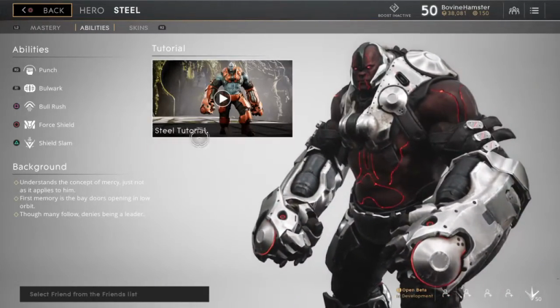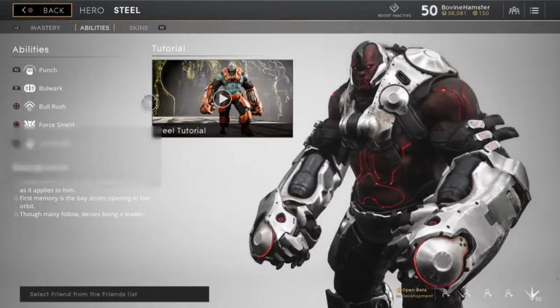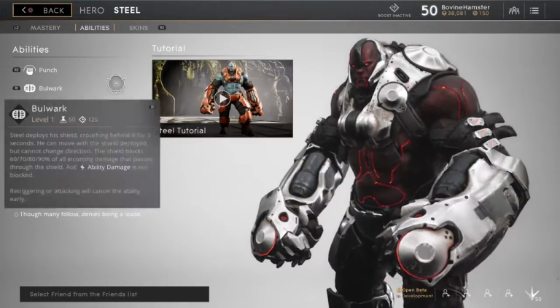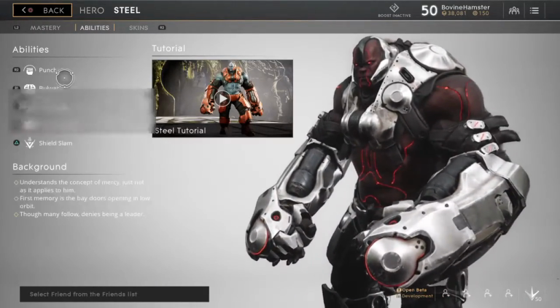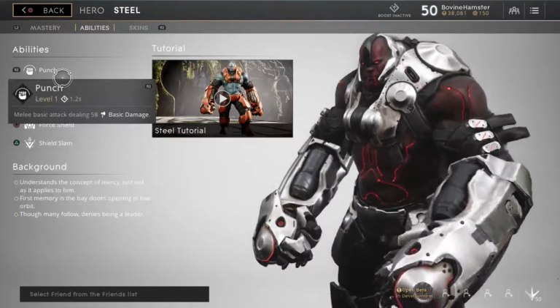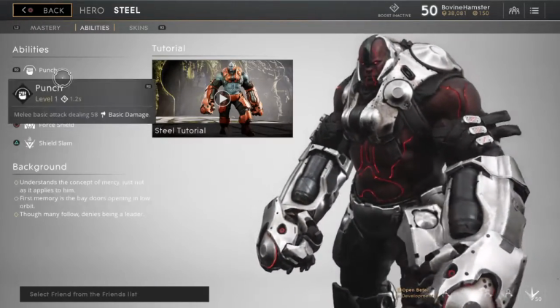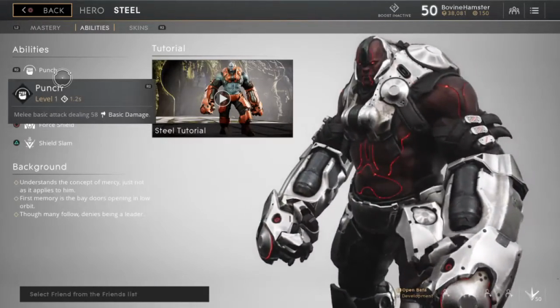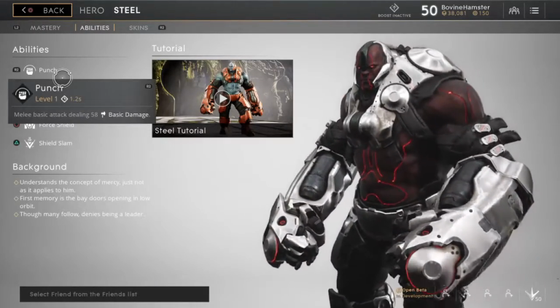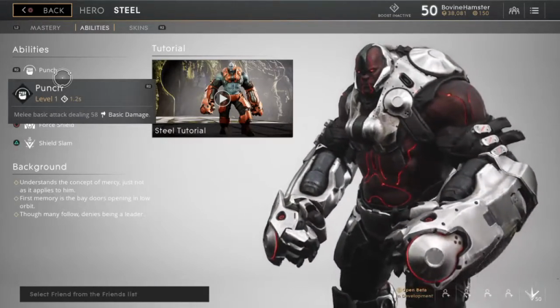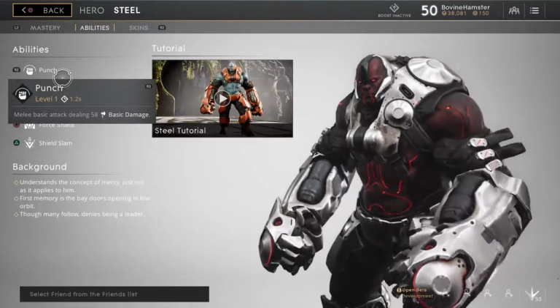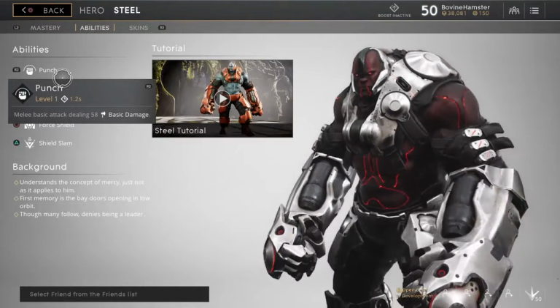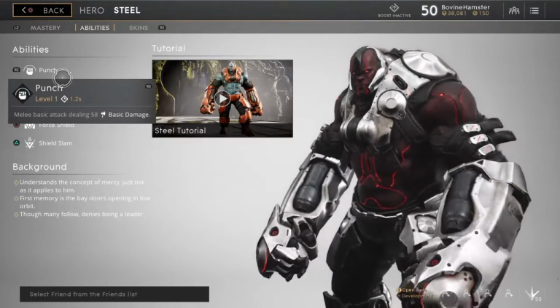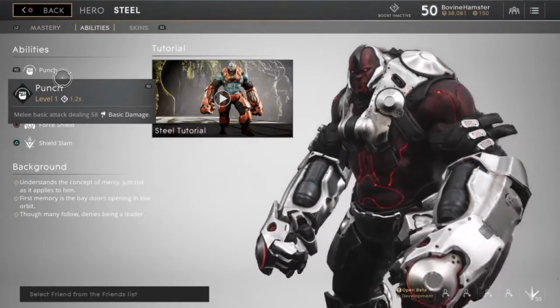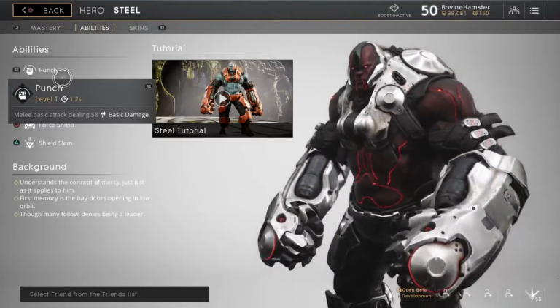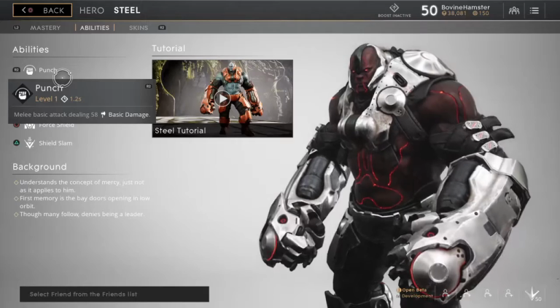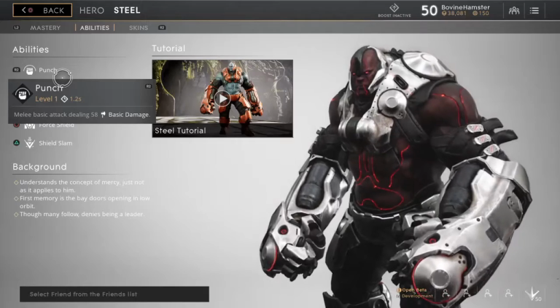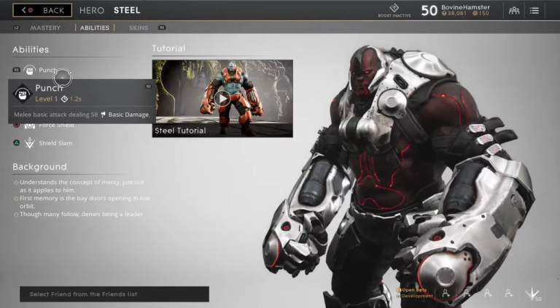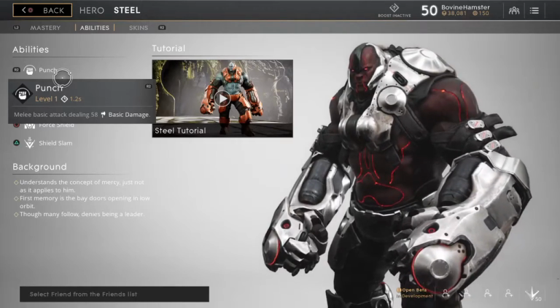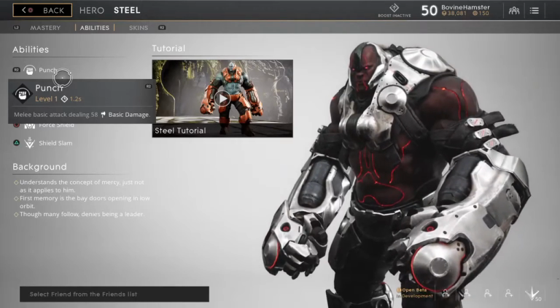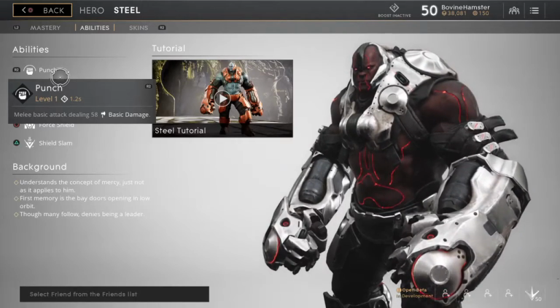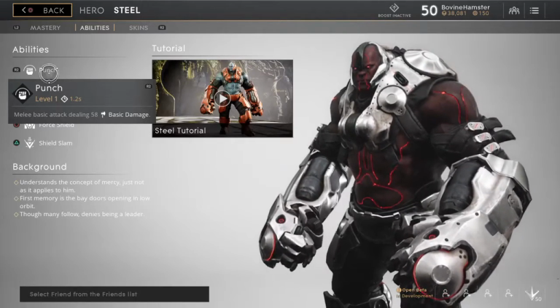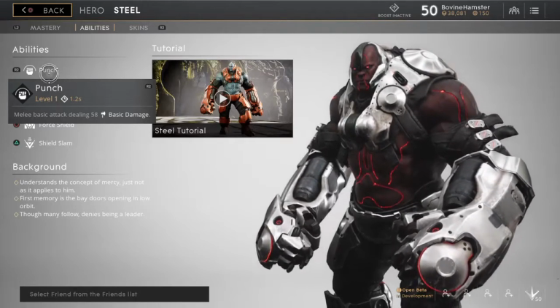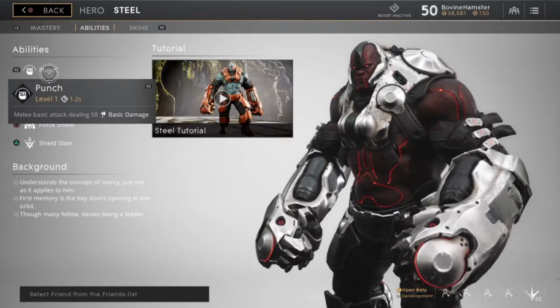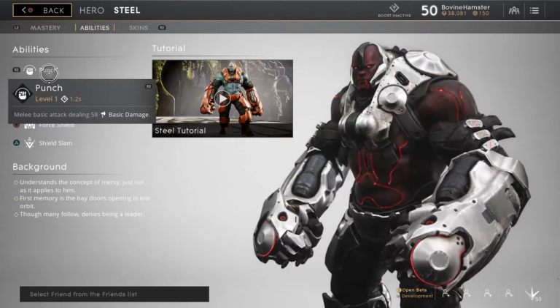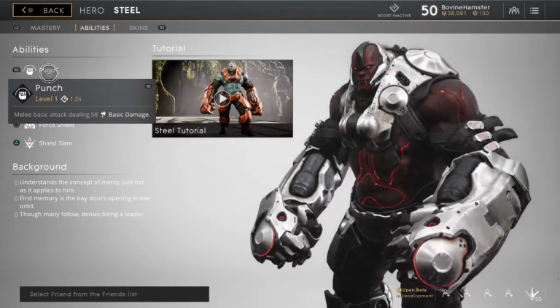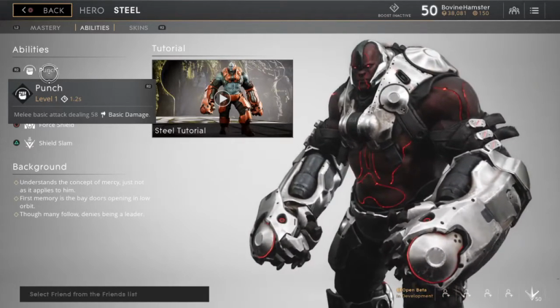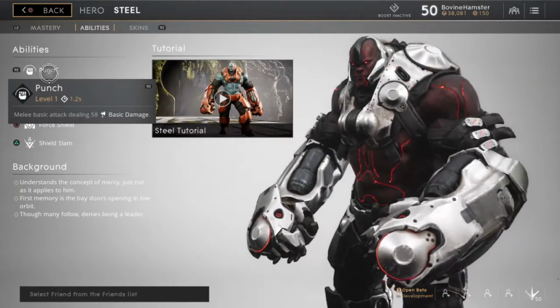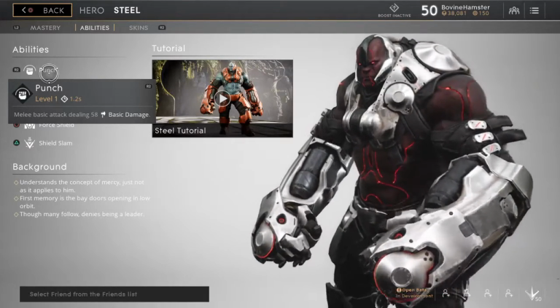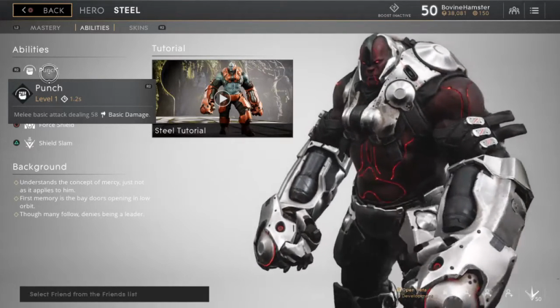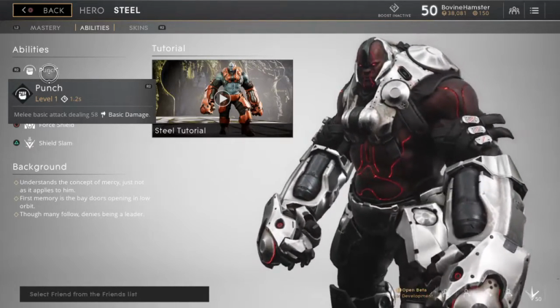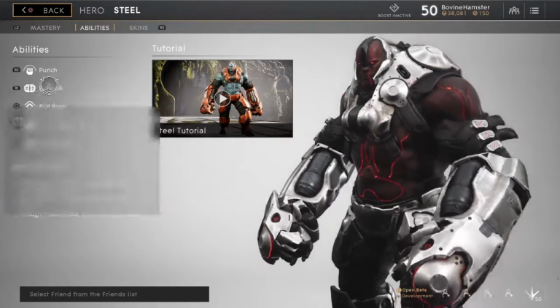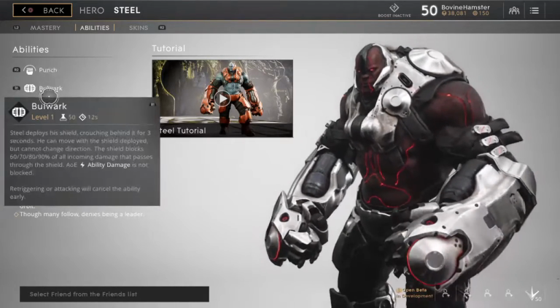So let's take a look at these abilities shall we? He's got his punch — he does 58 basic damage. That's just his basic attack.